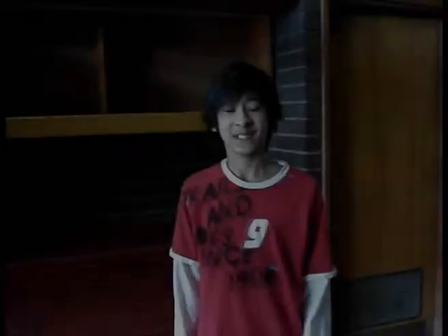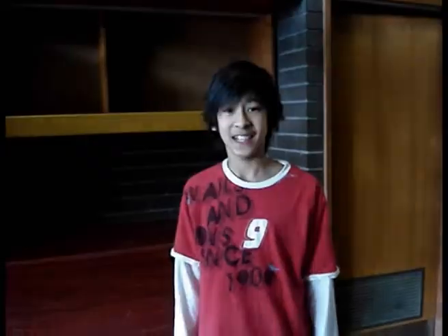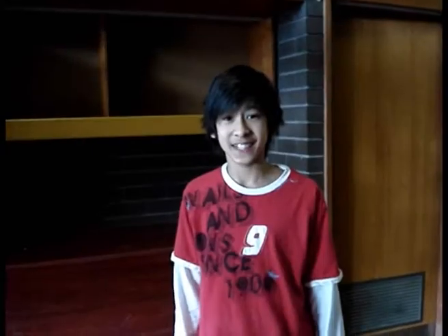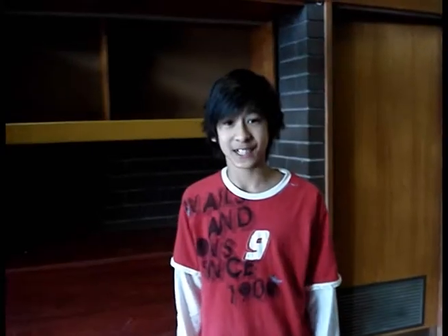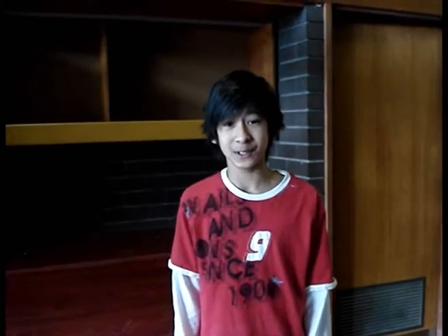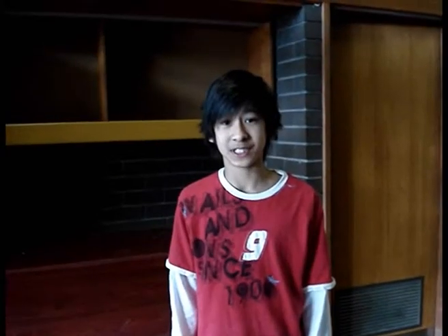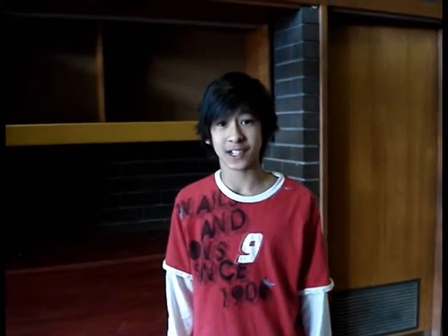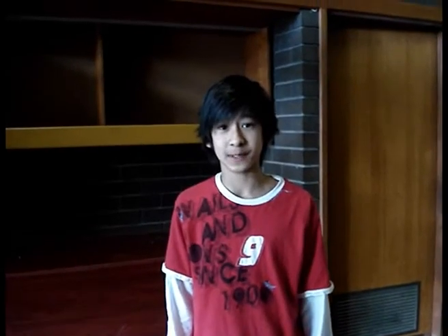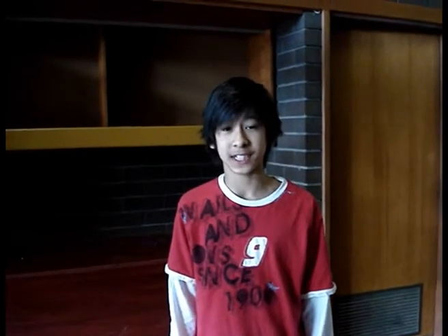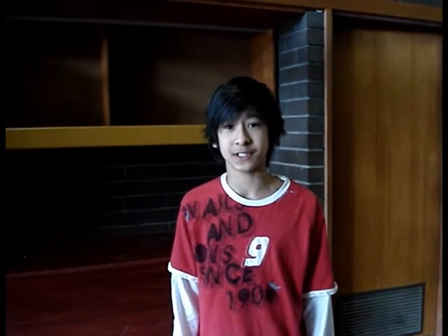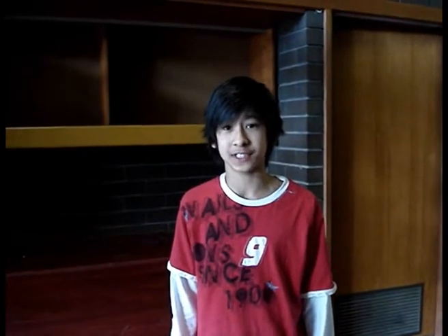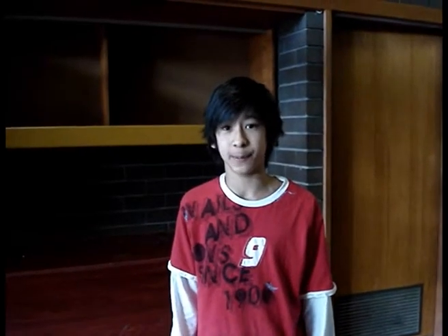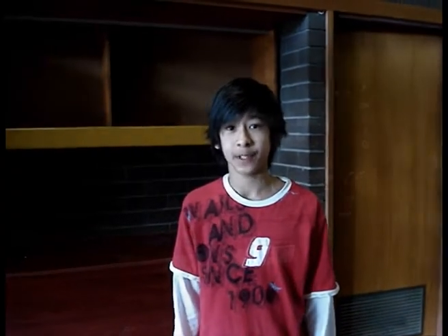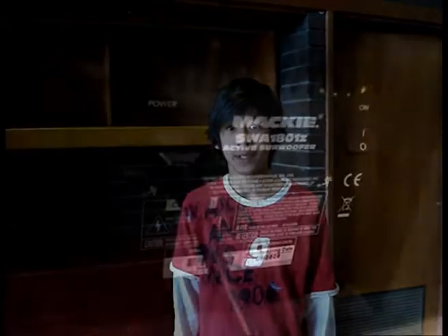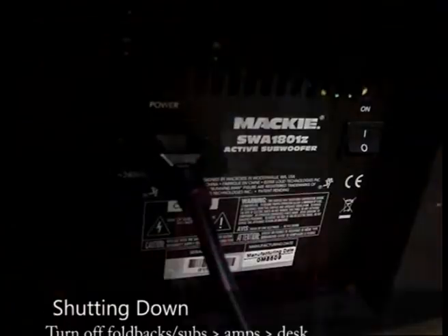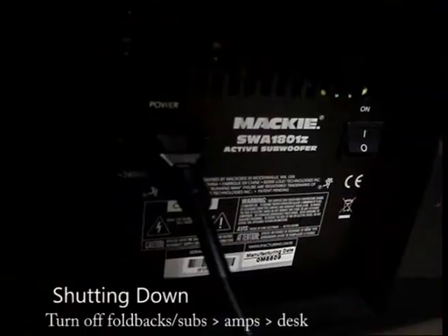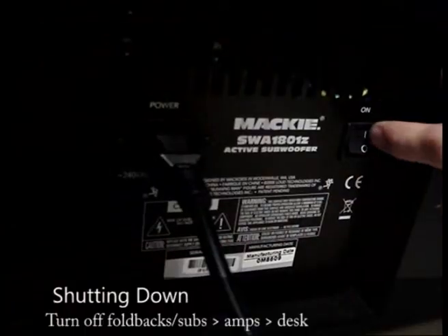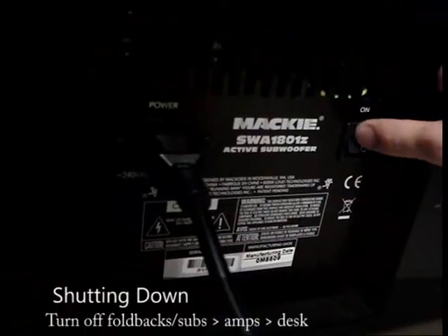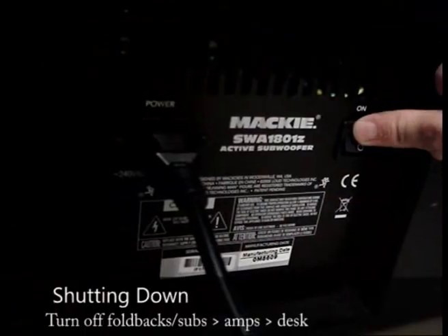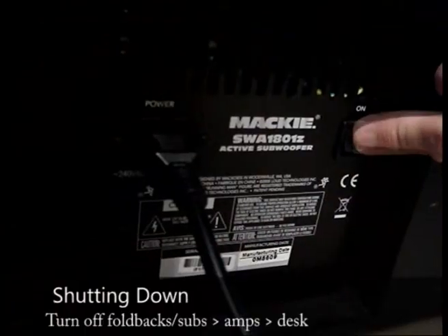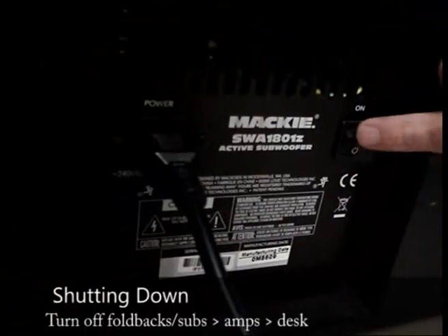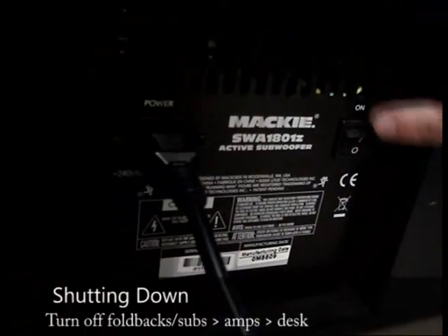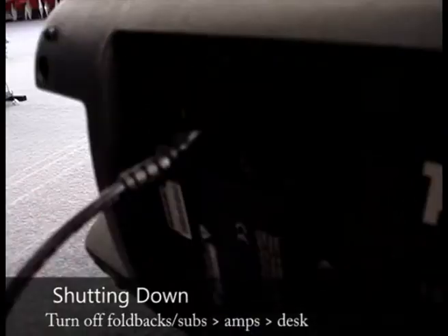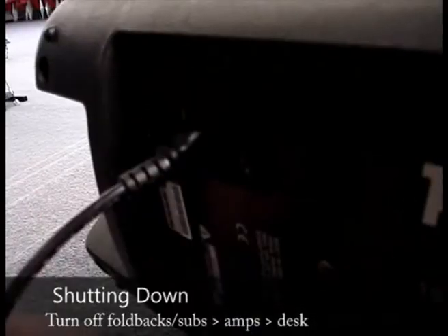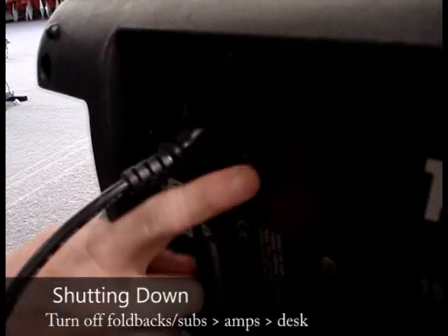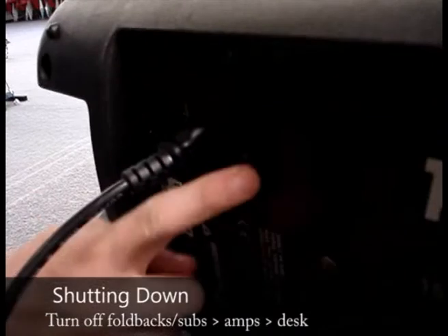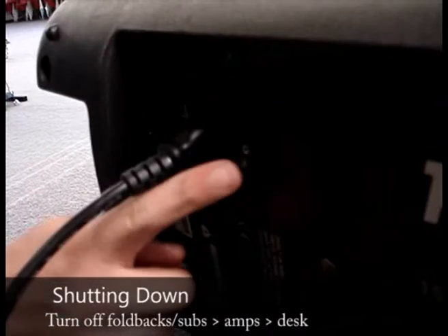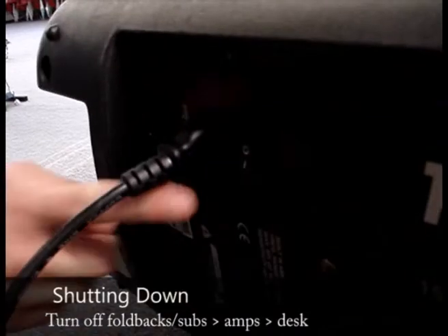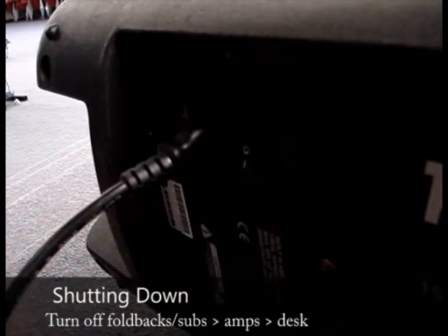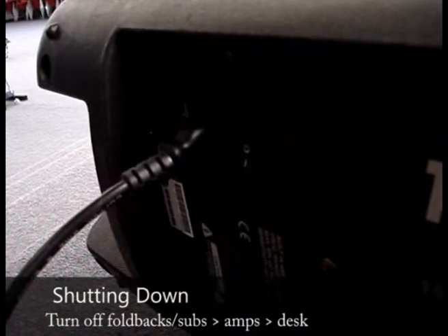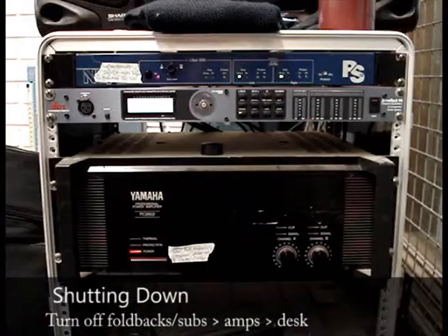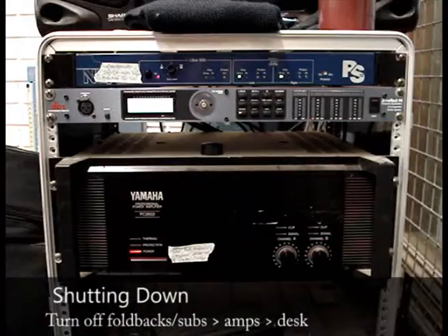And that's how you start up the sound system. To turn off the sound system, do the reverse order of starting up.